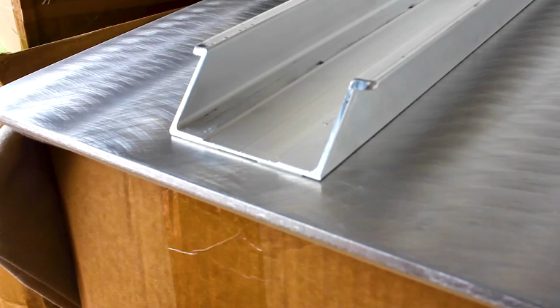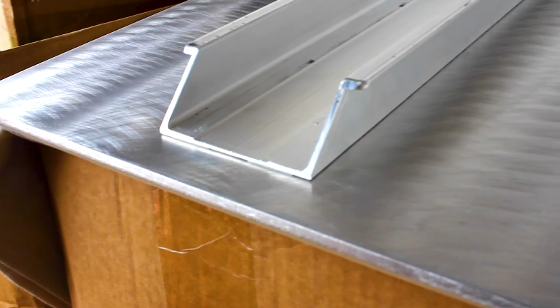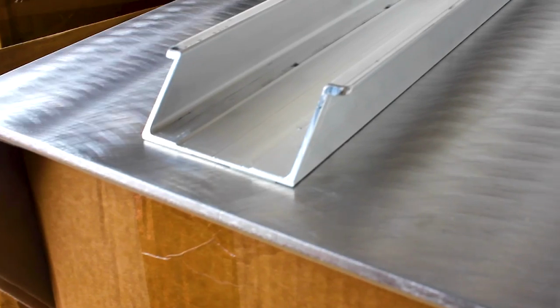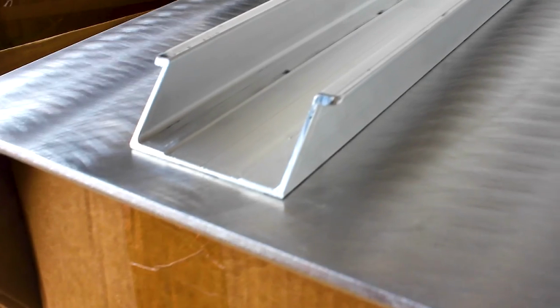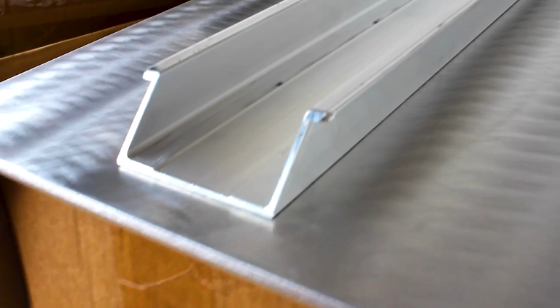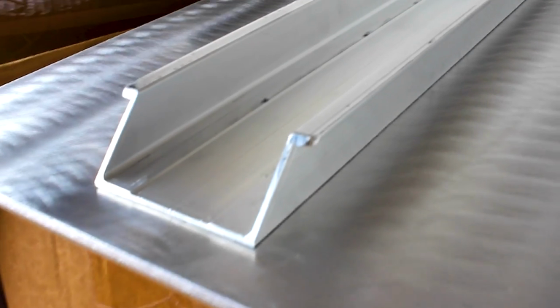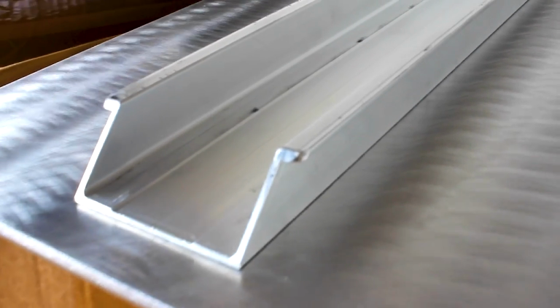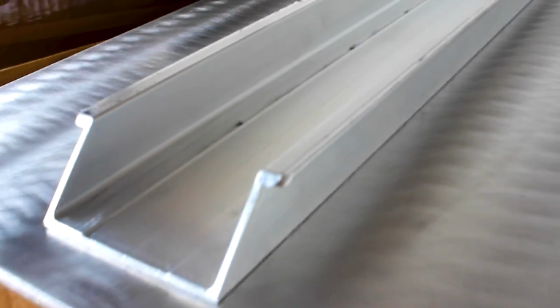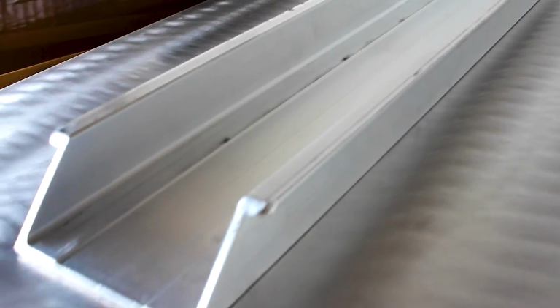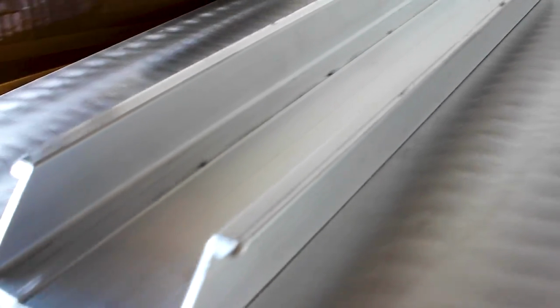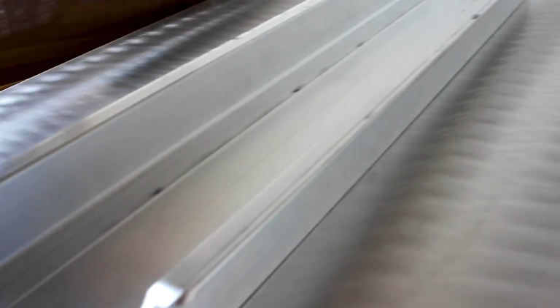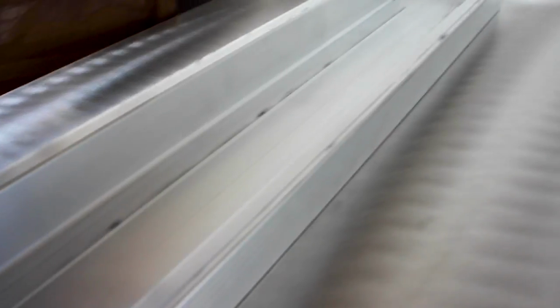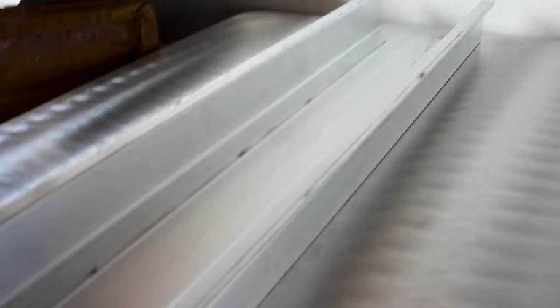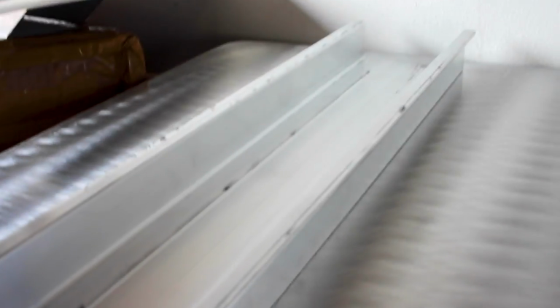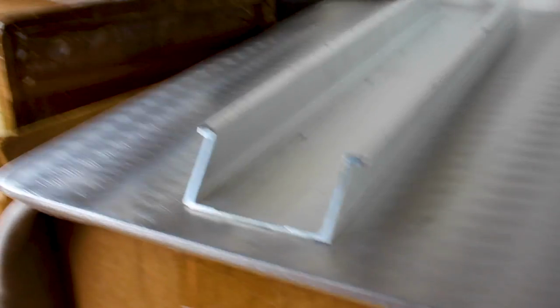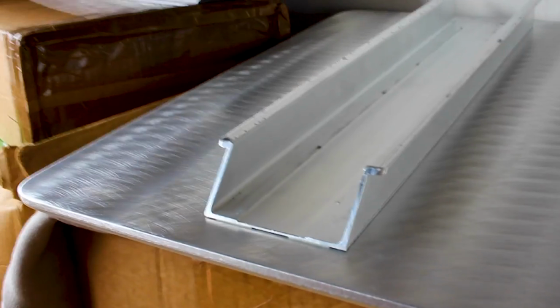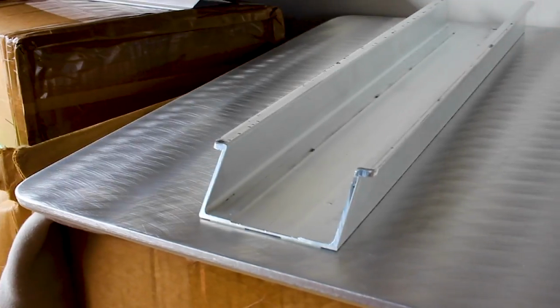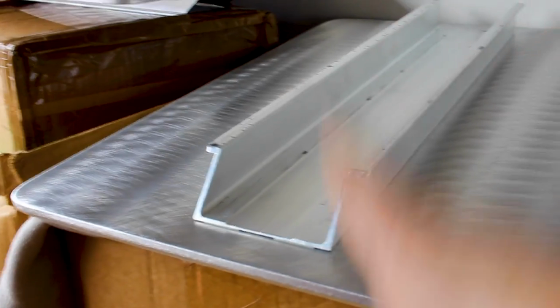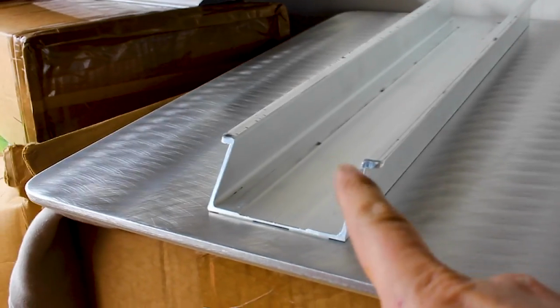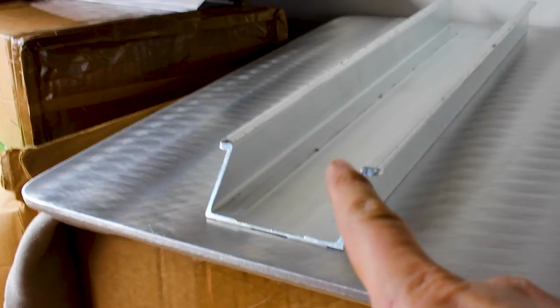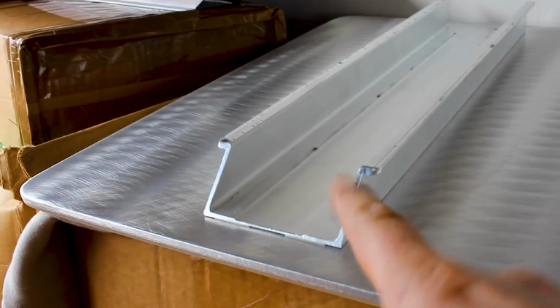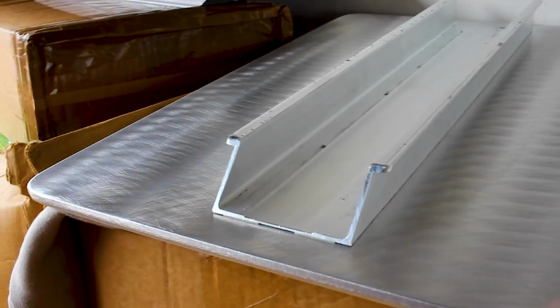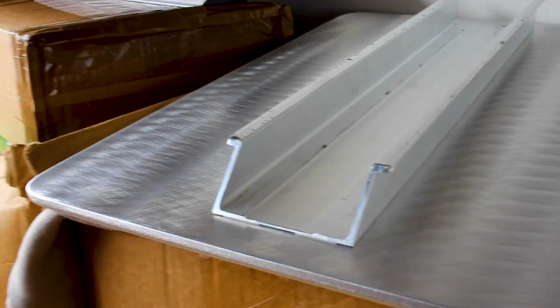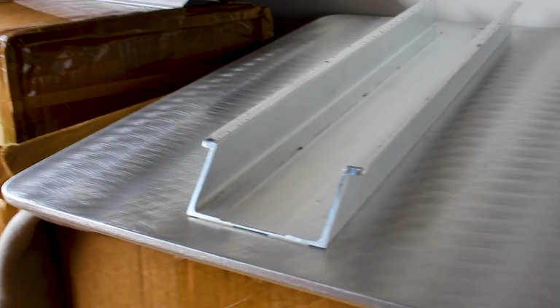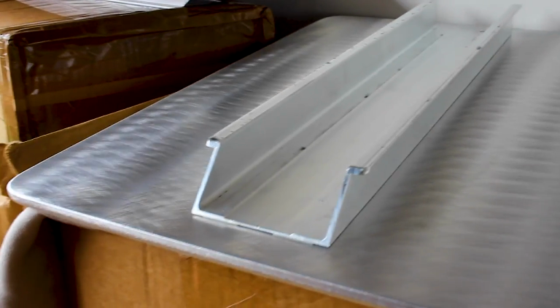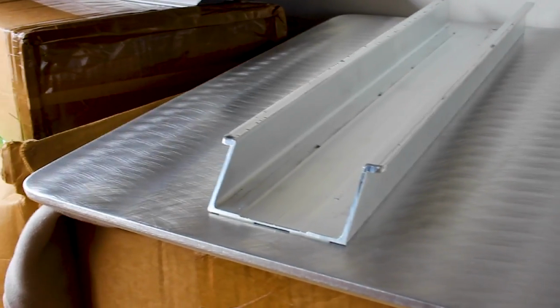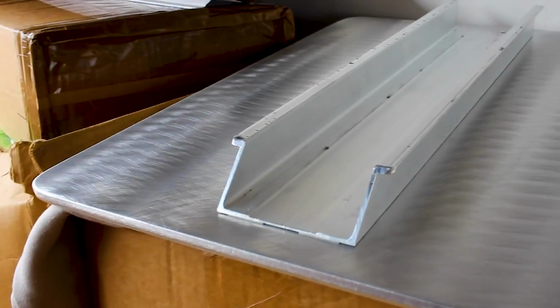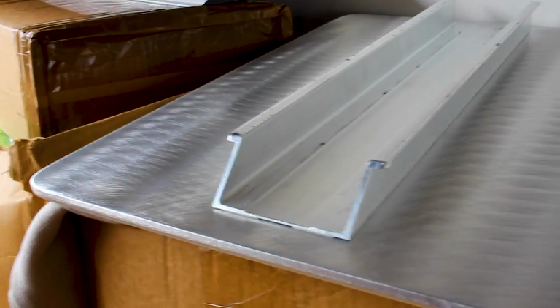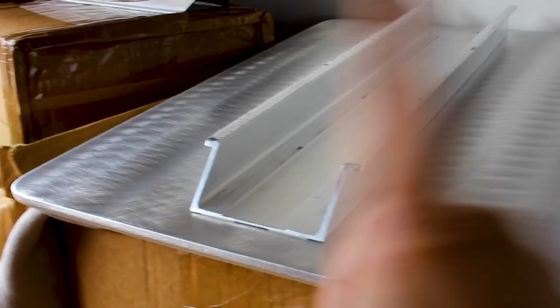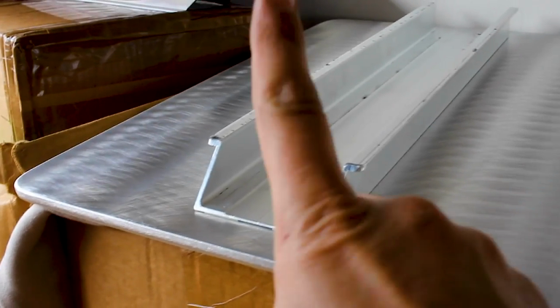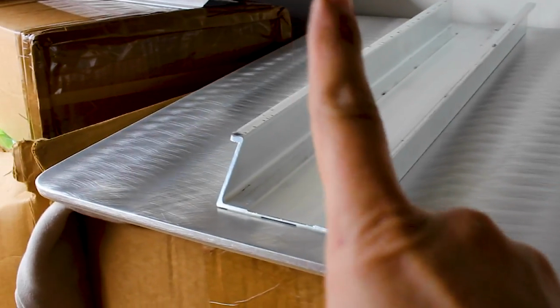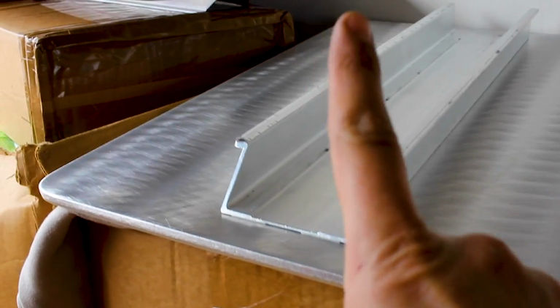Looks like an M&R style bracket, so if that's the case I won't have to order one because I have one.